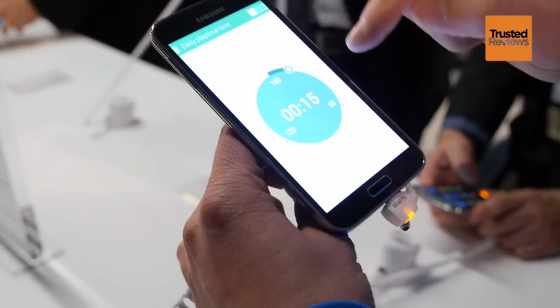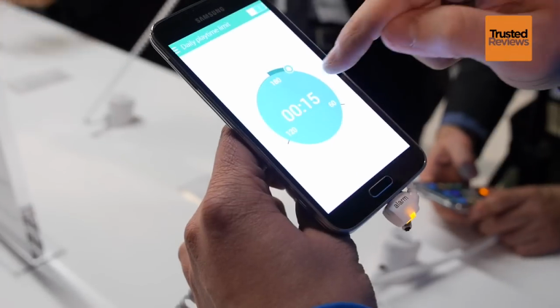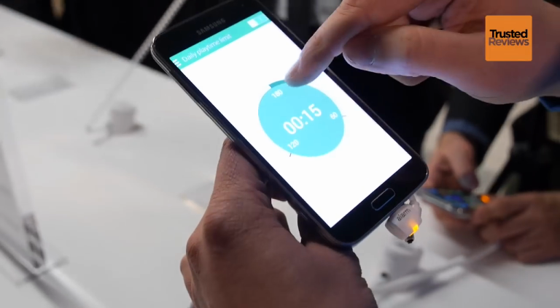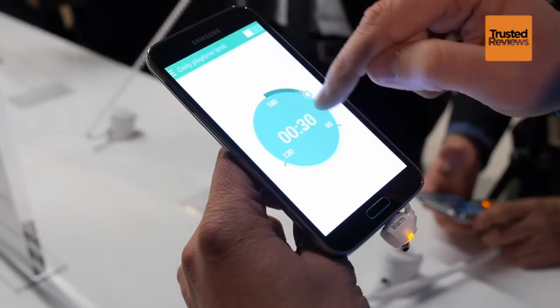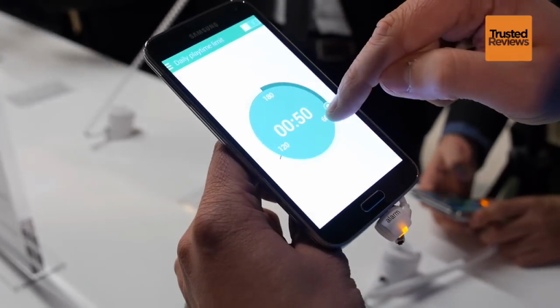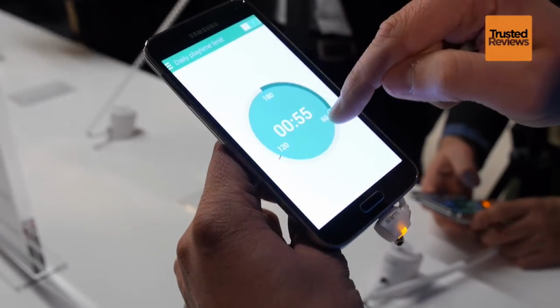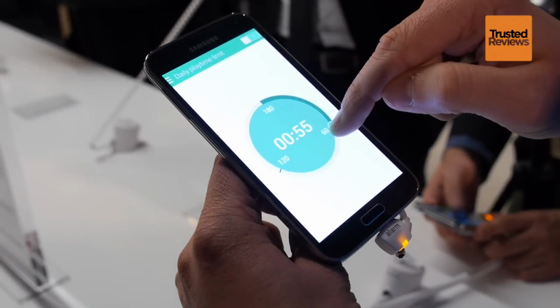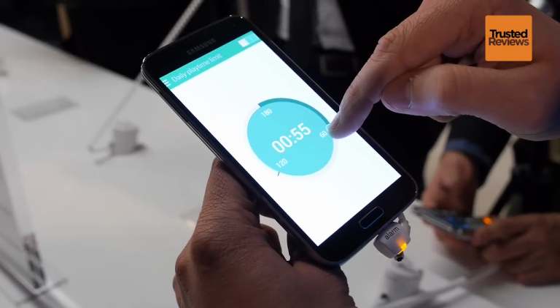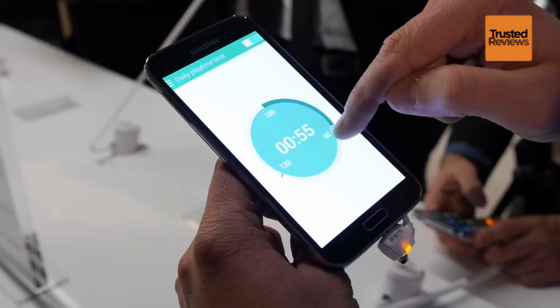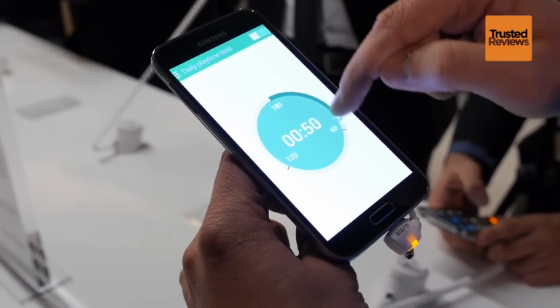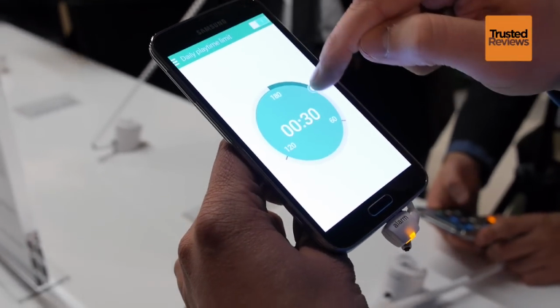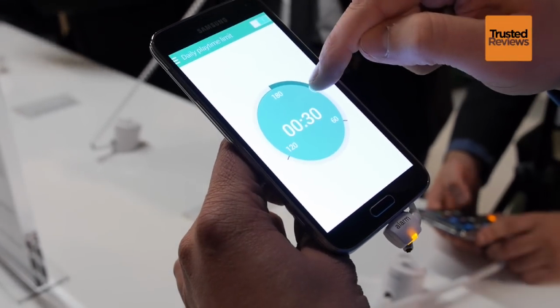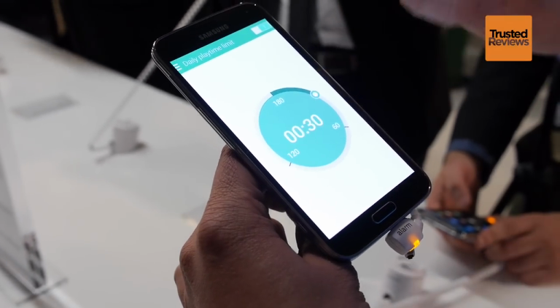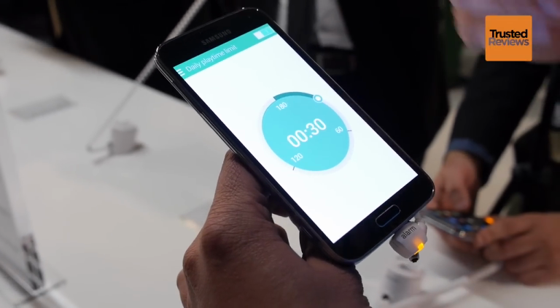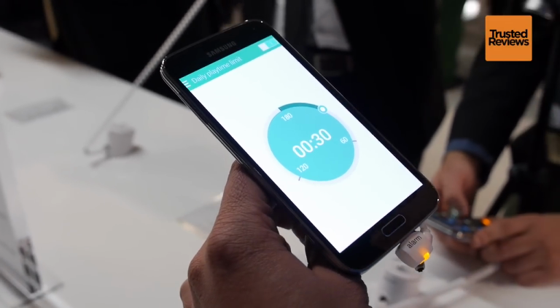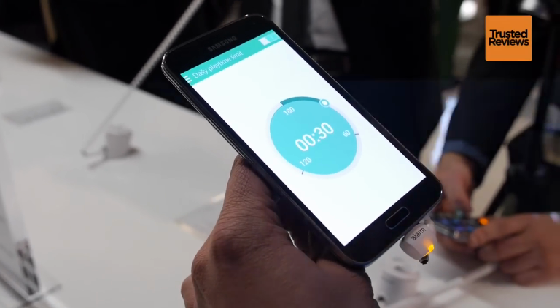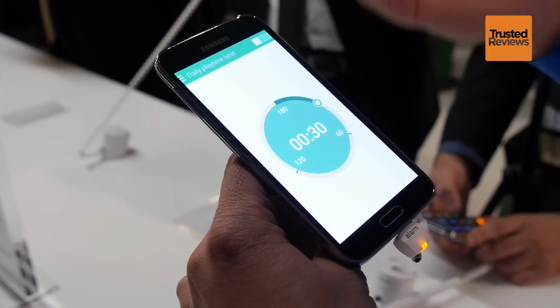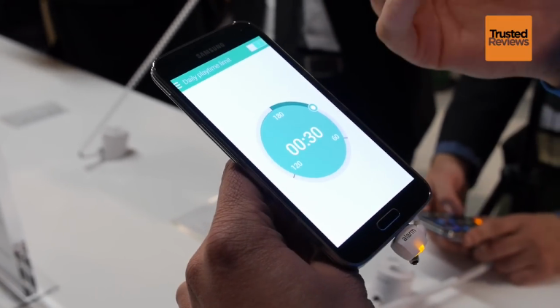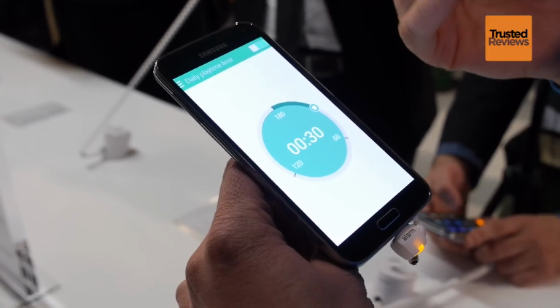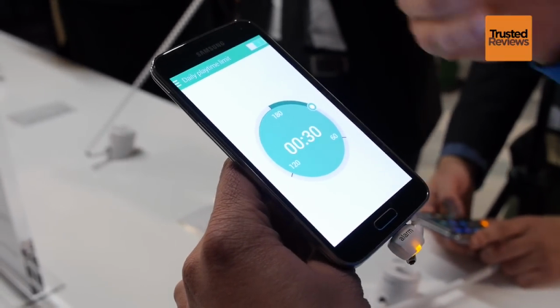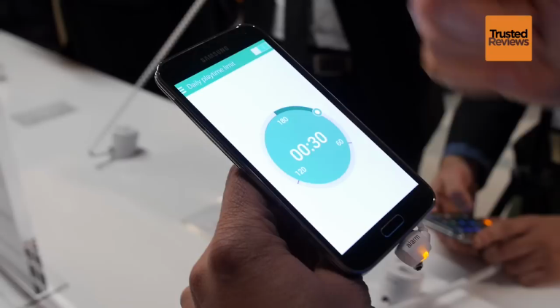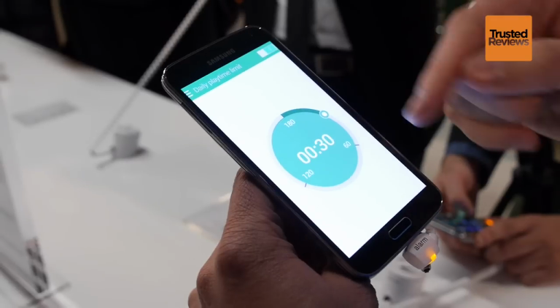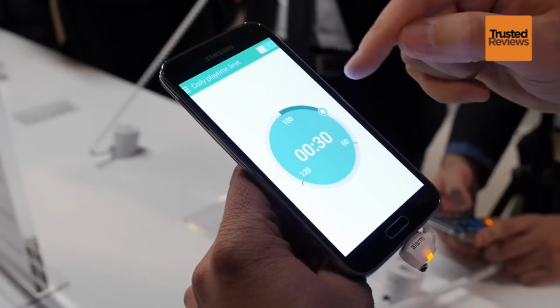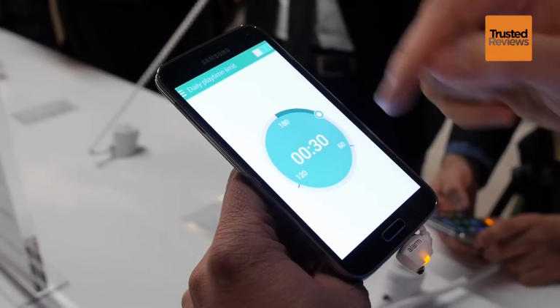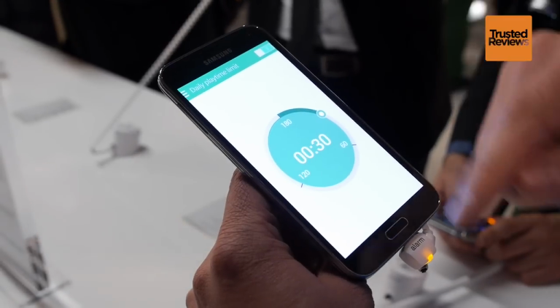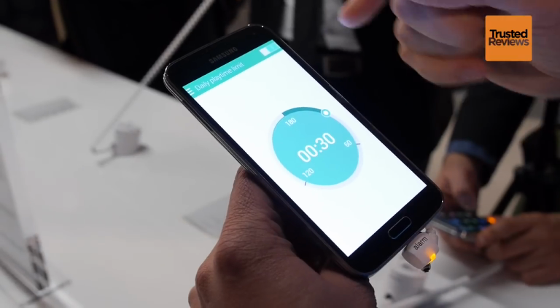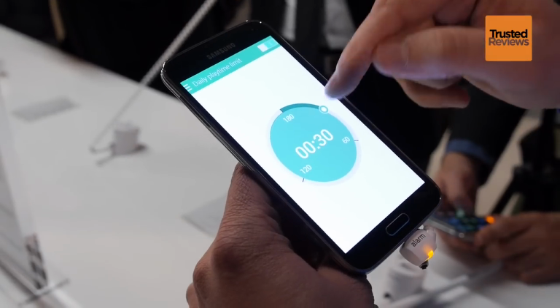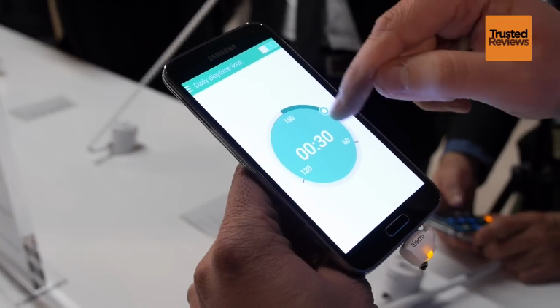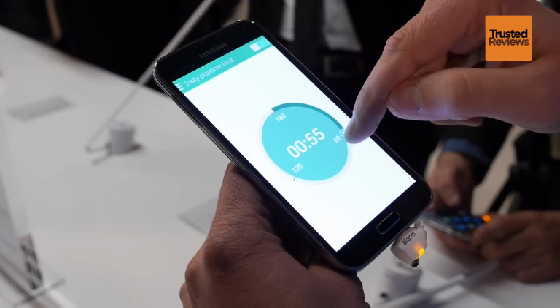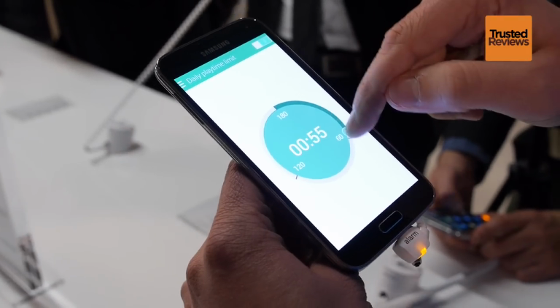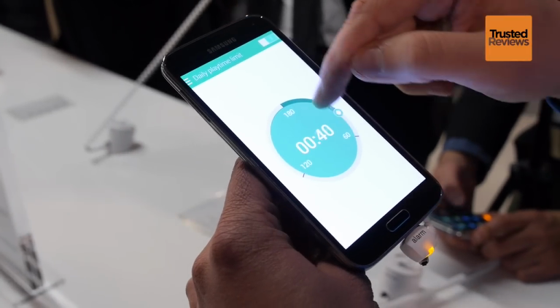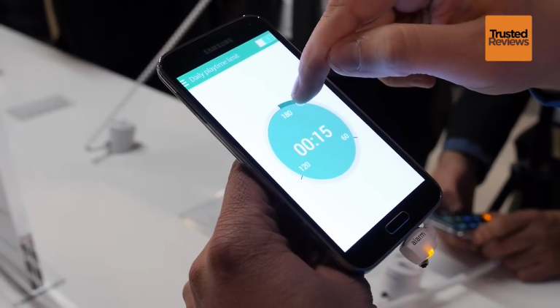The device is now completely IP67 rated, so dustproof and water-resistant for a depth of one meter for 30 minutes.